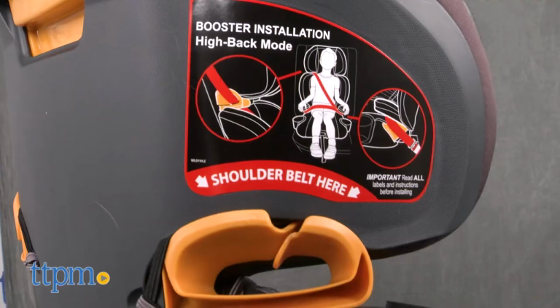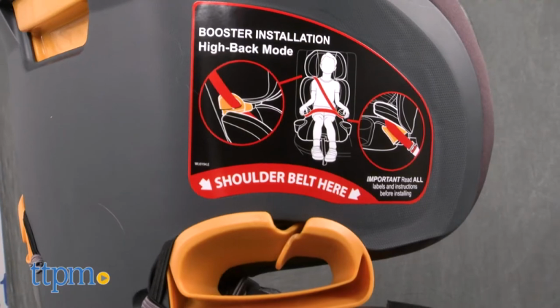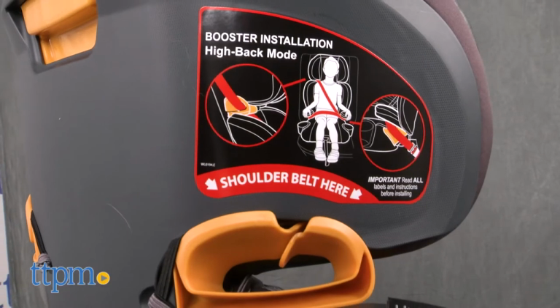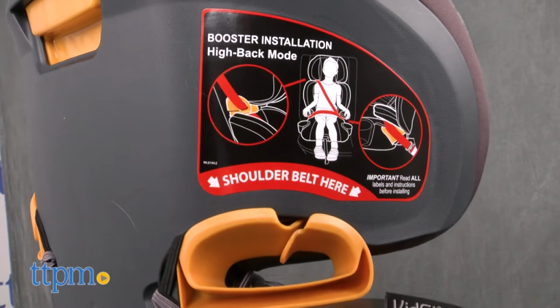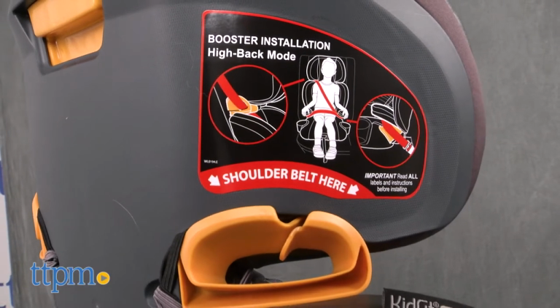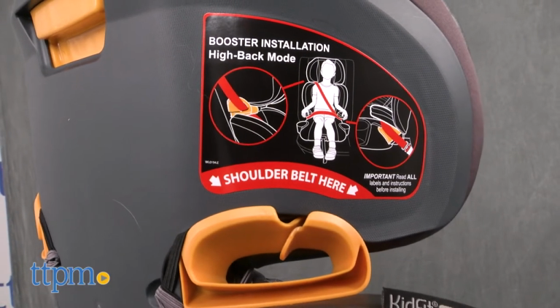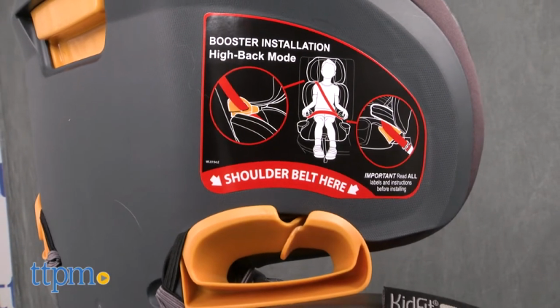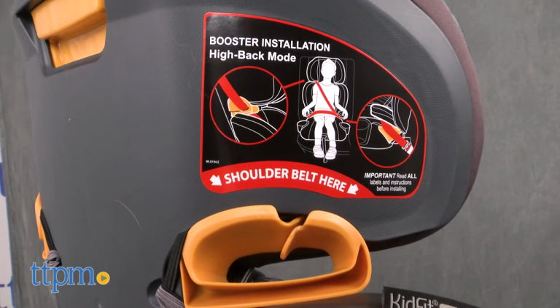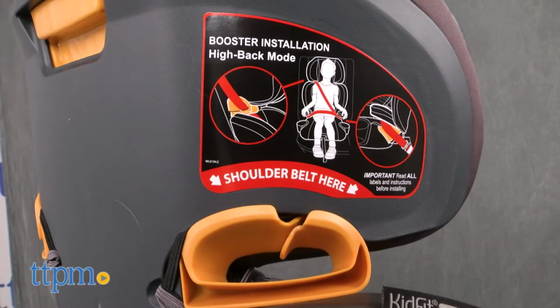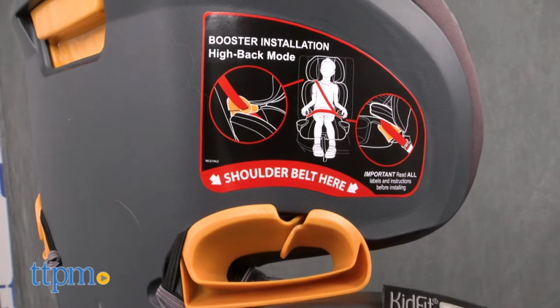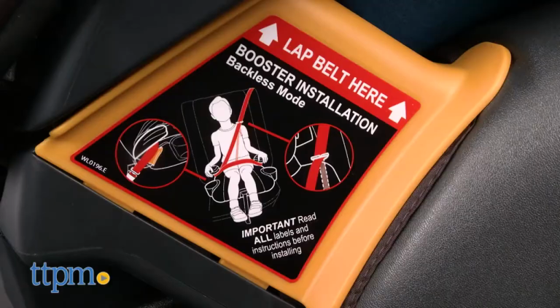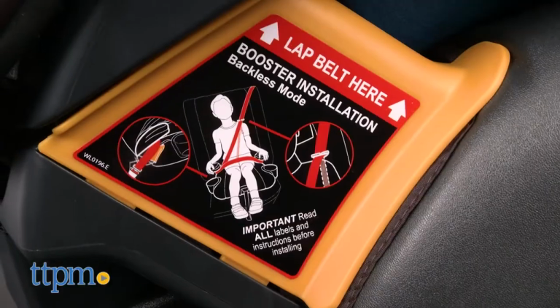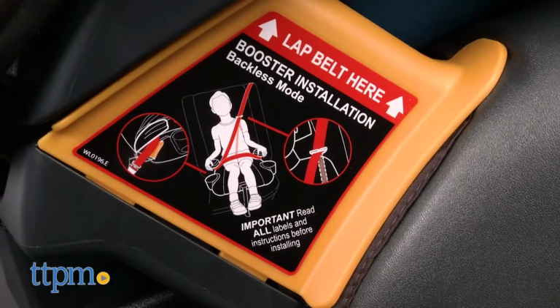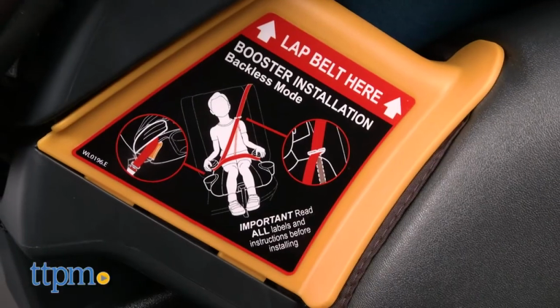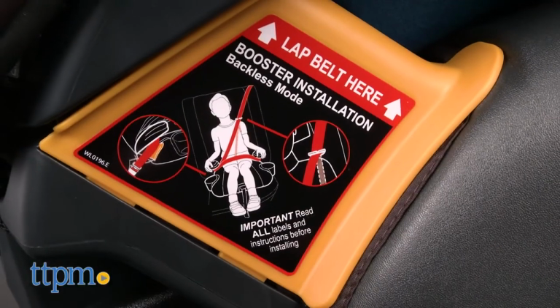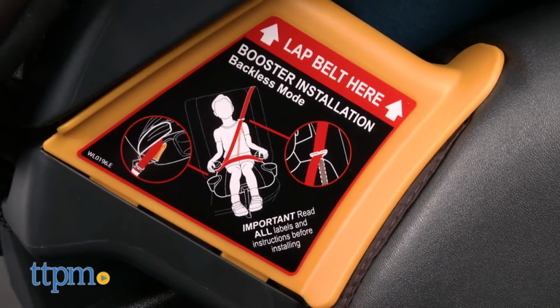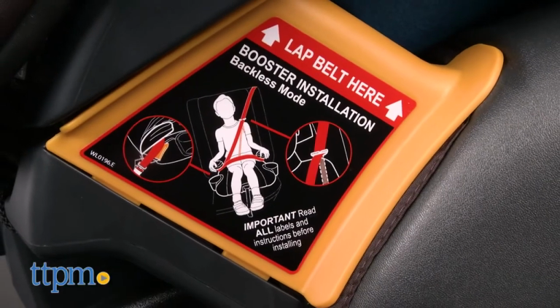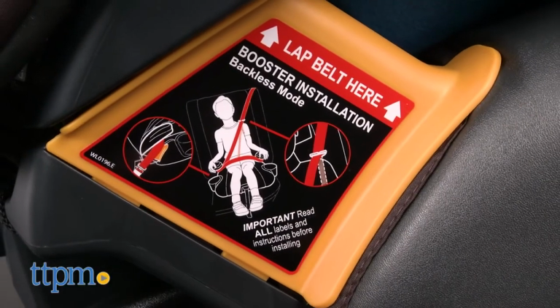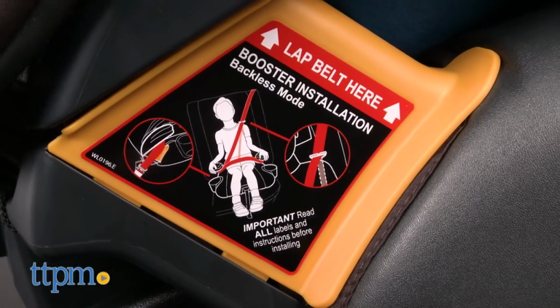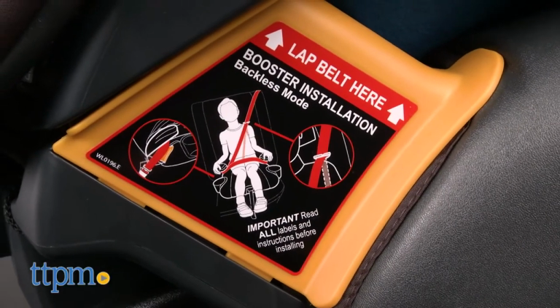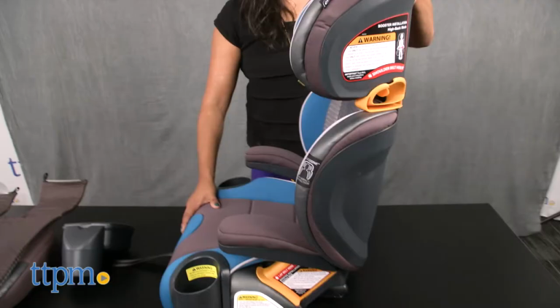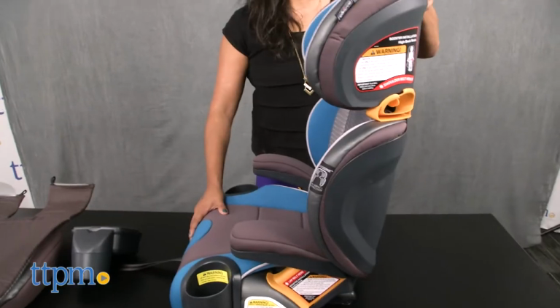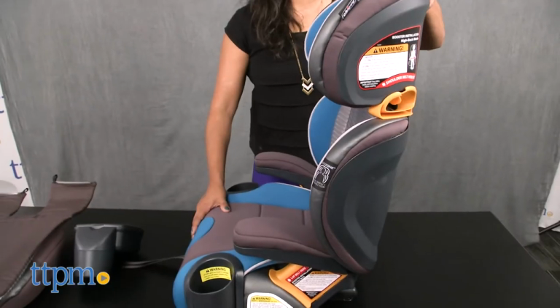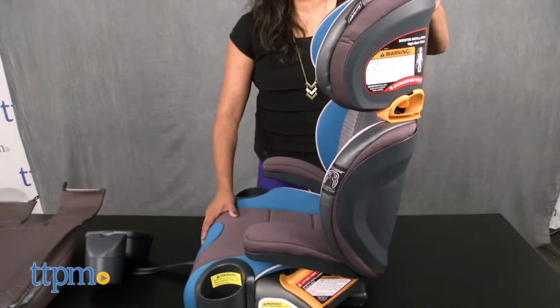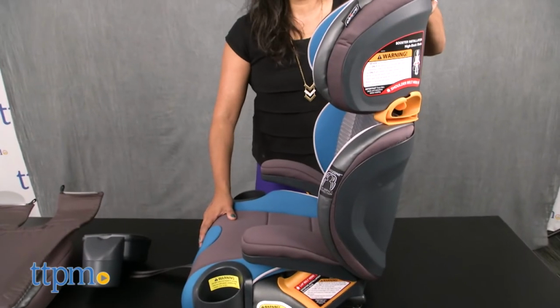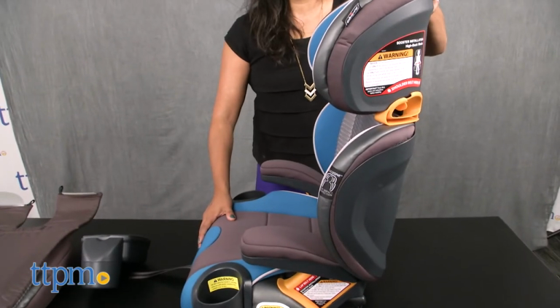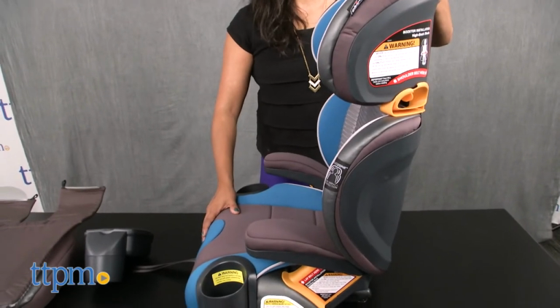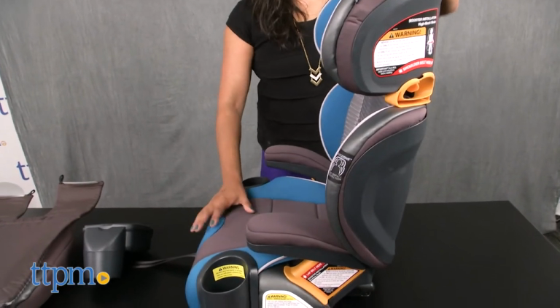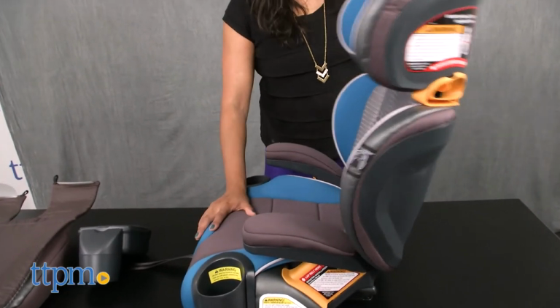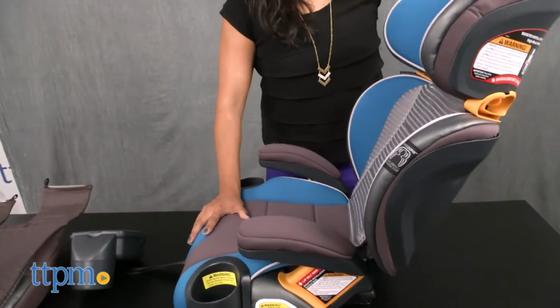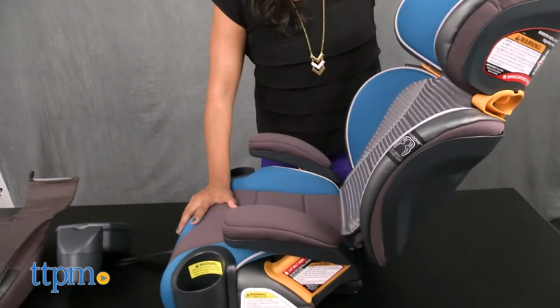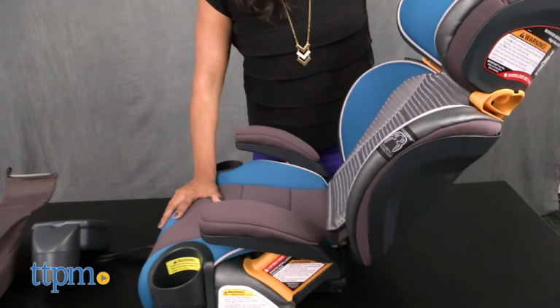This booster installs easily into the car. The back comes right off when your child has outgrown the backrest to become a backless booster.